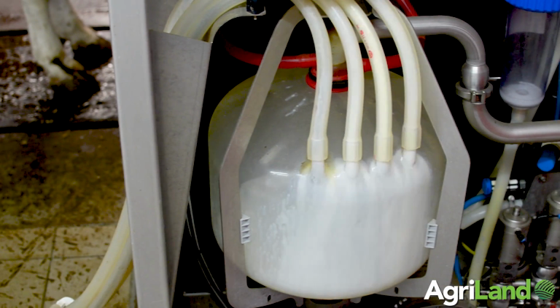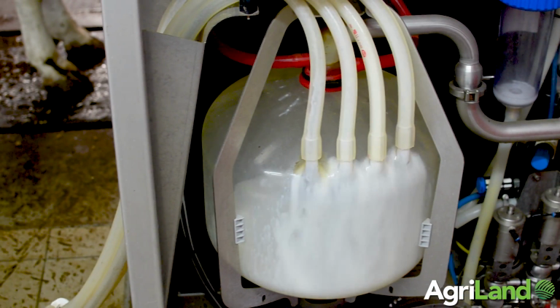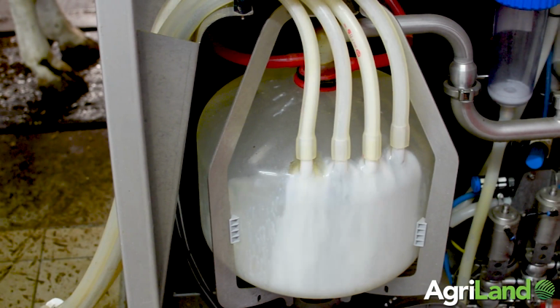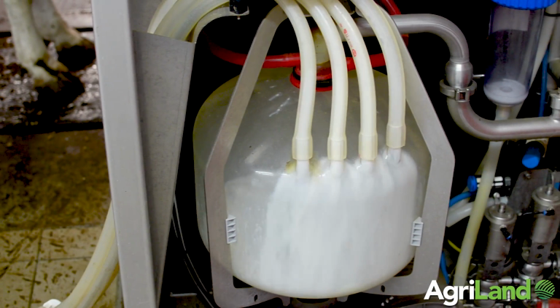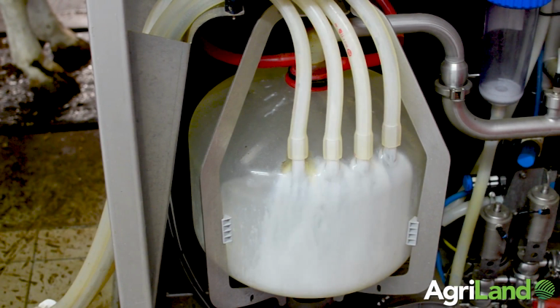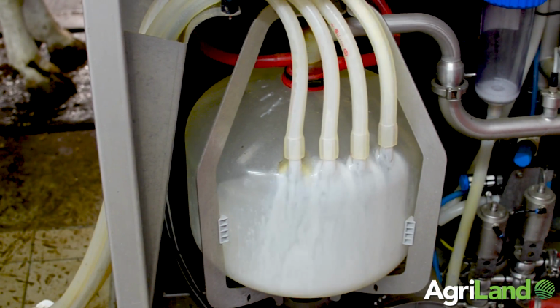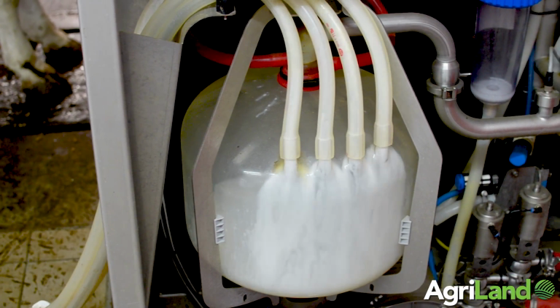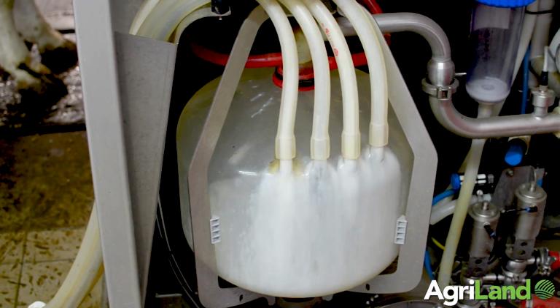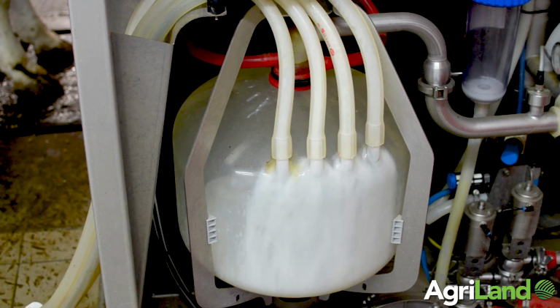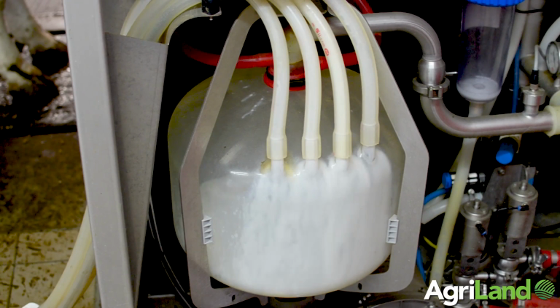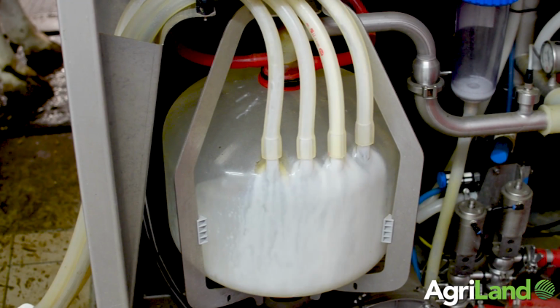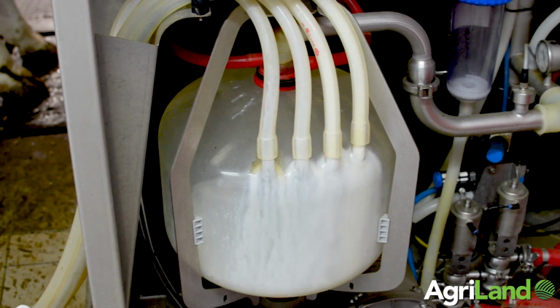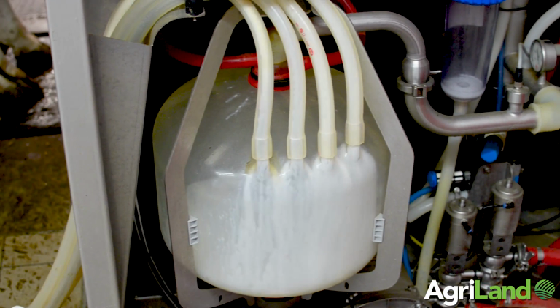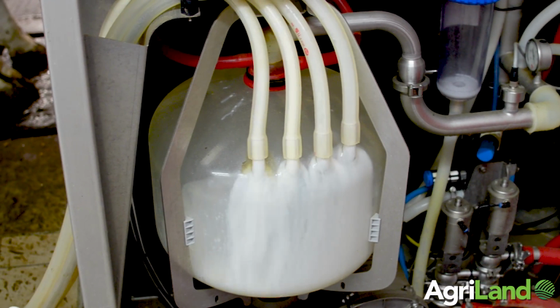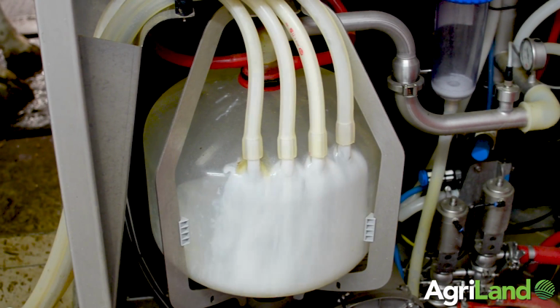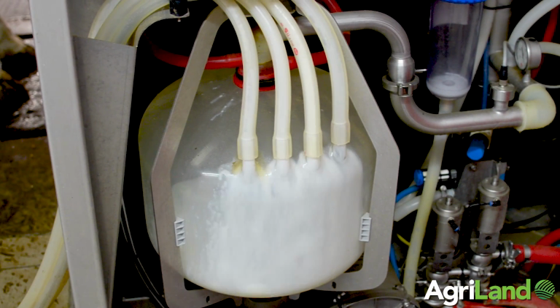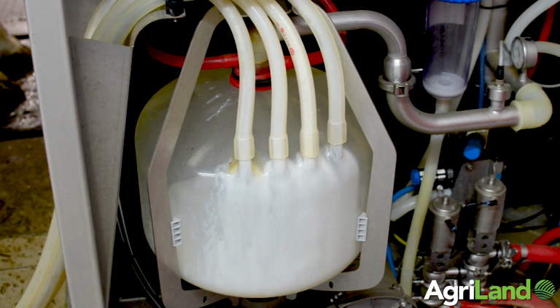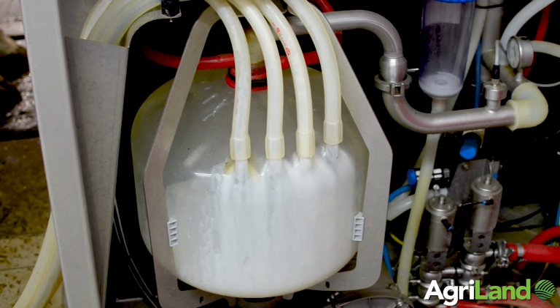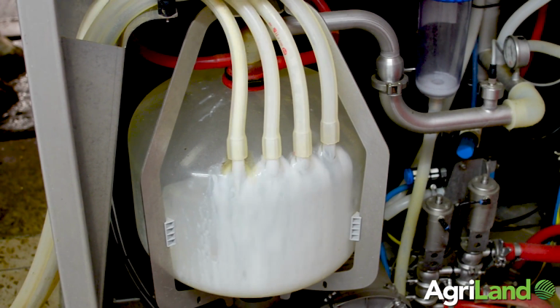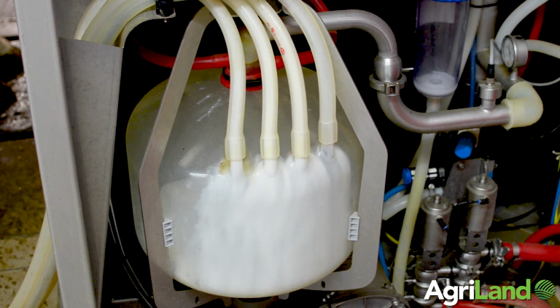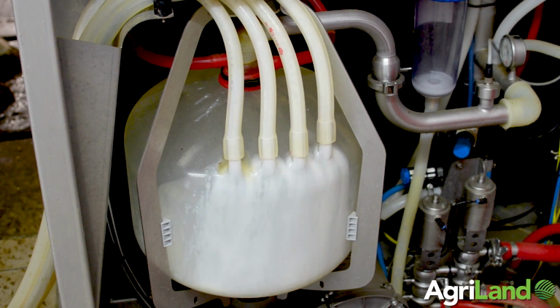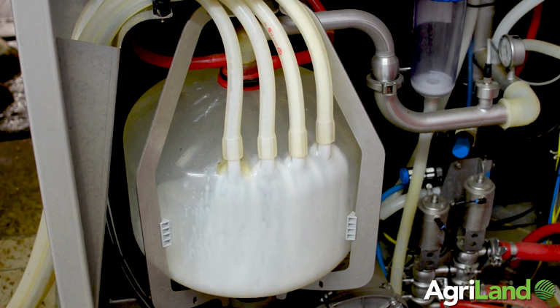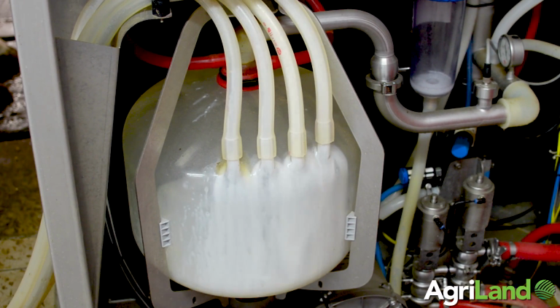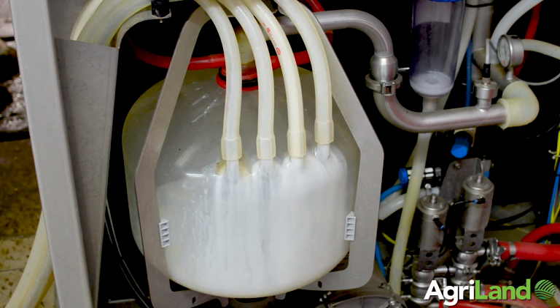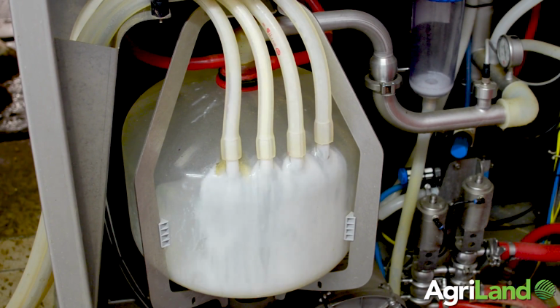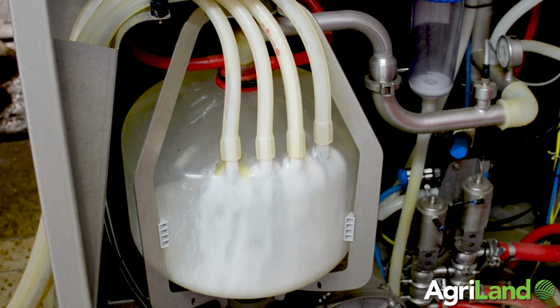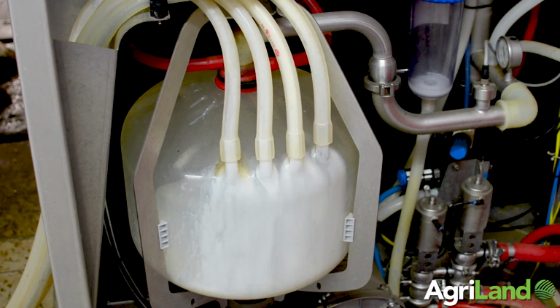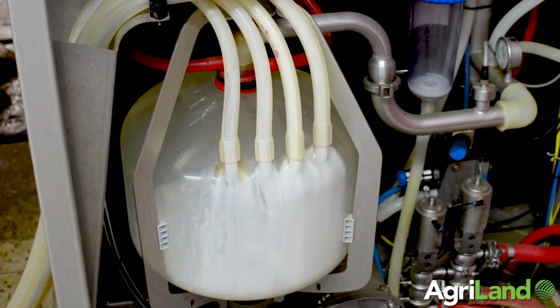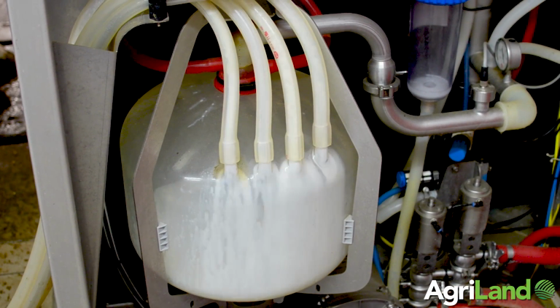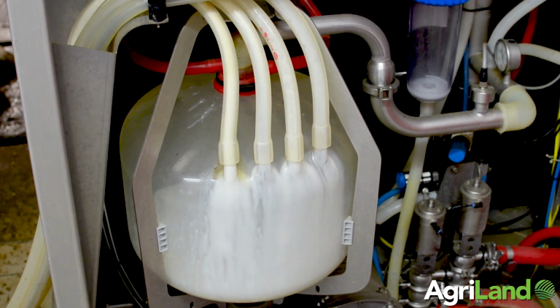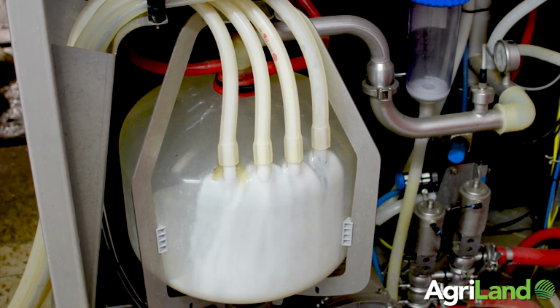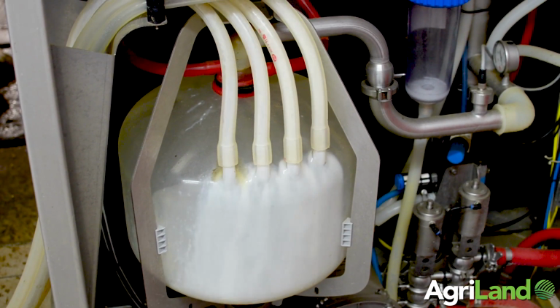Also since the robots went in, our yield has risen between 1500 and 2000 litres per cow.